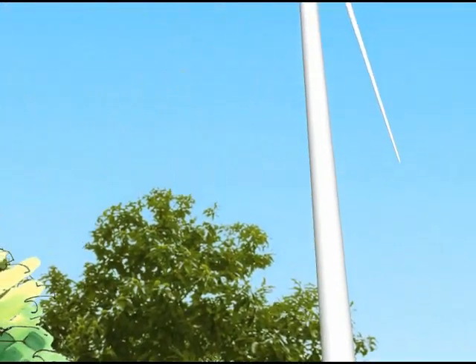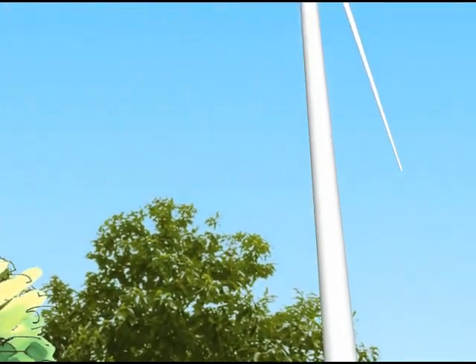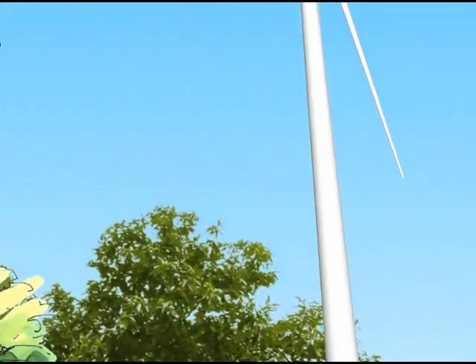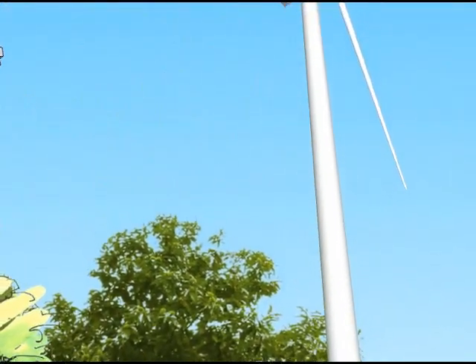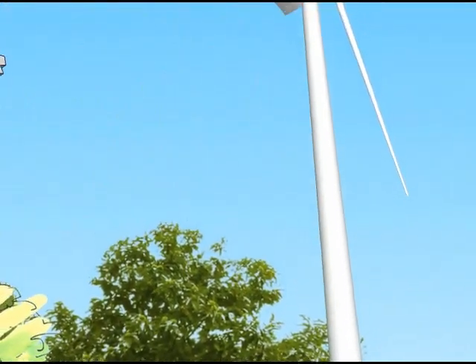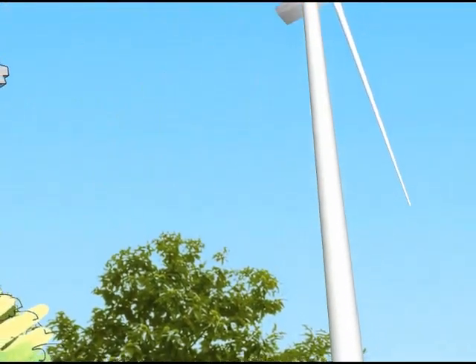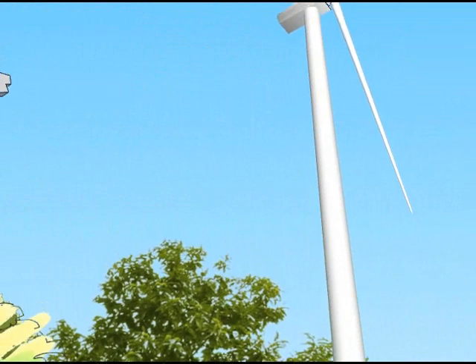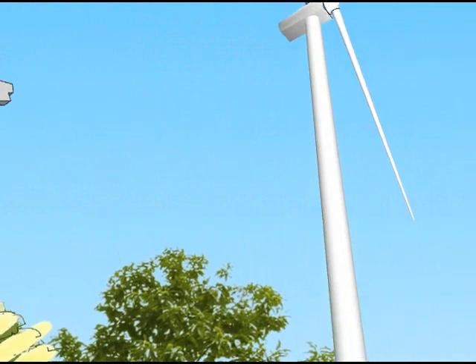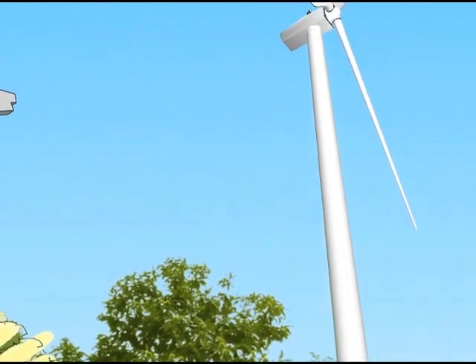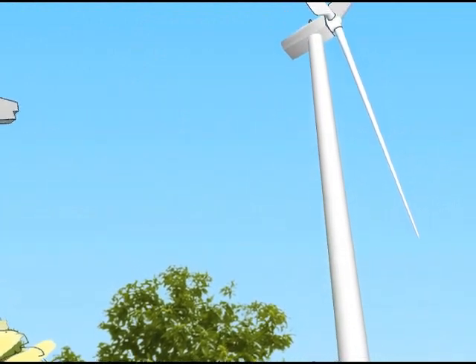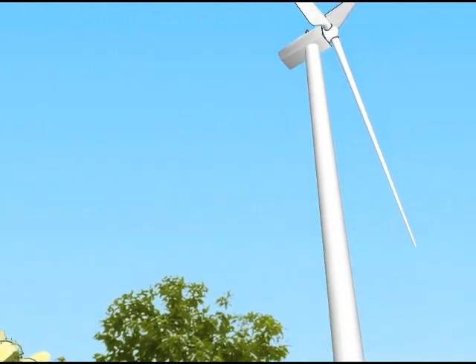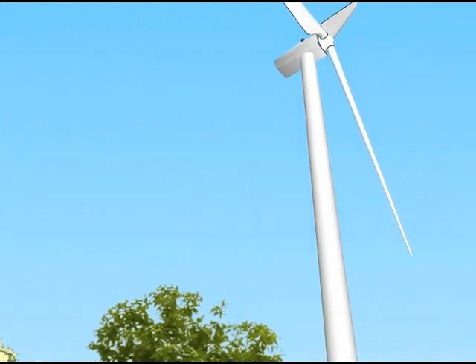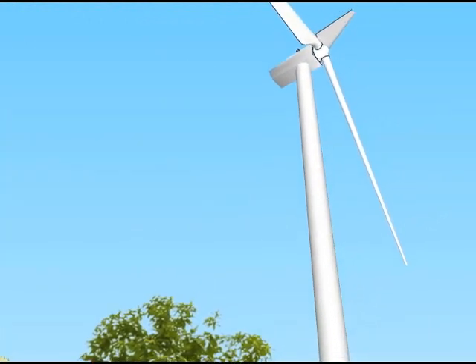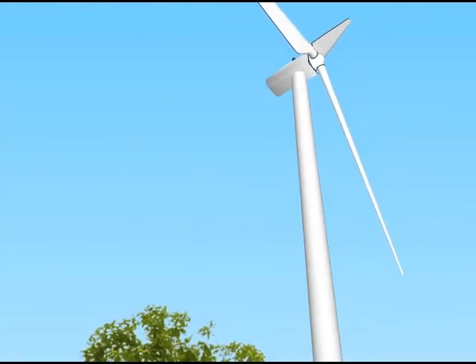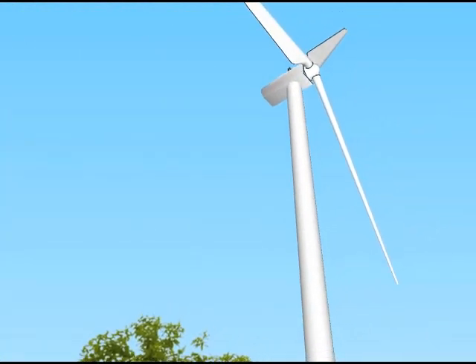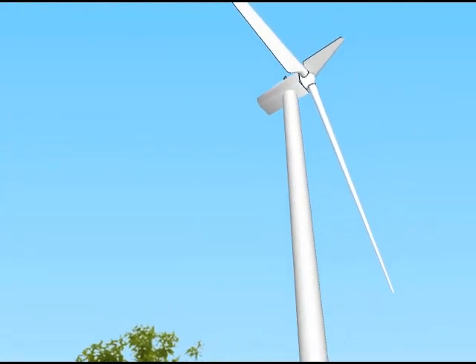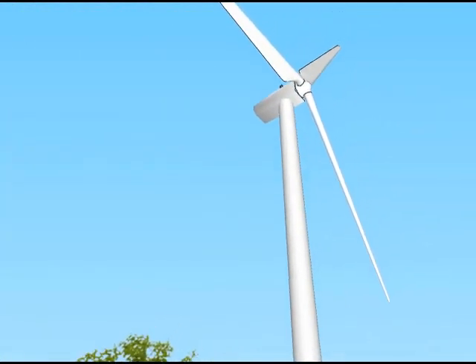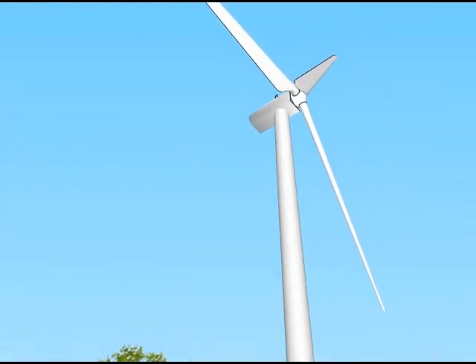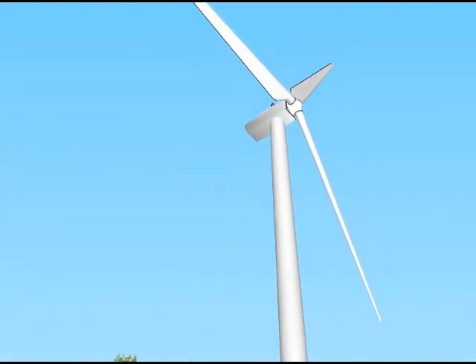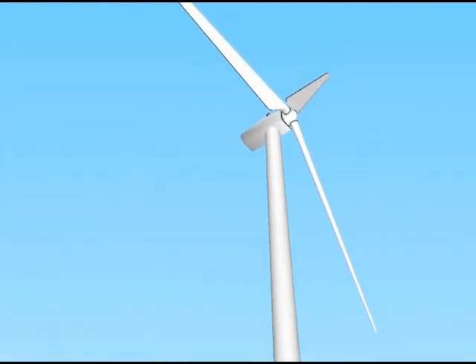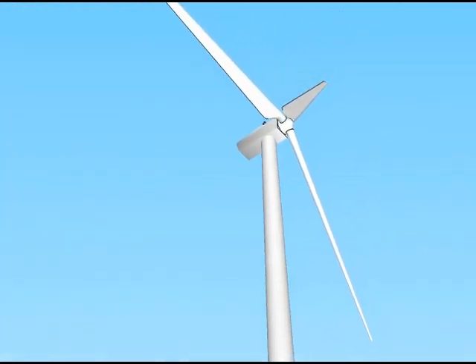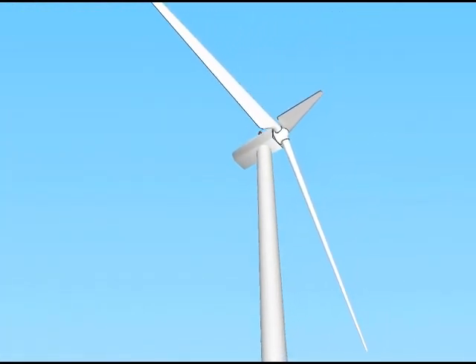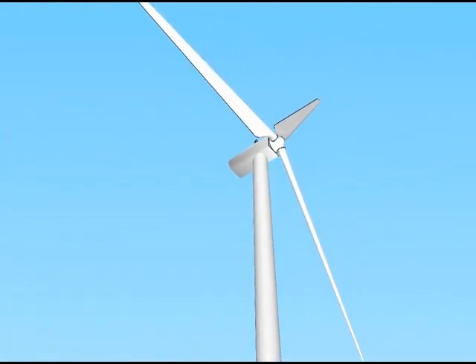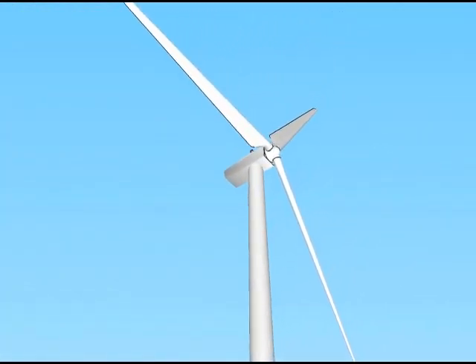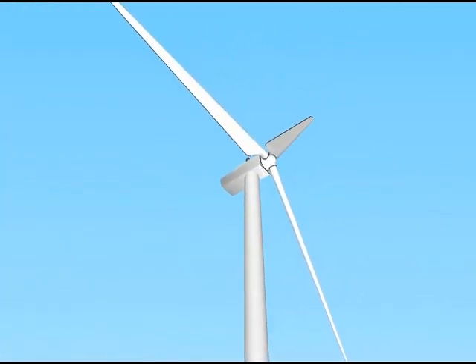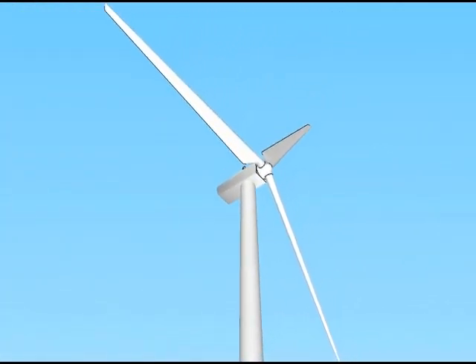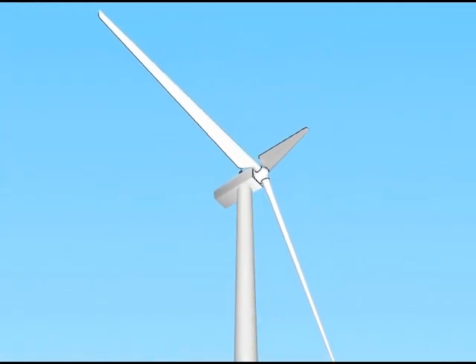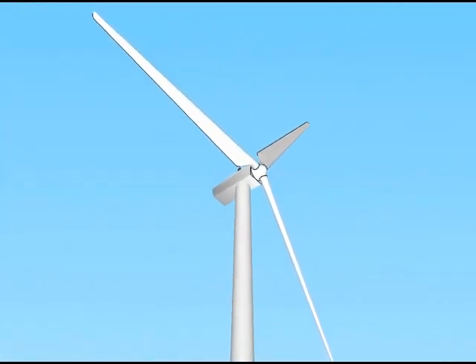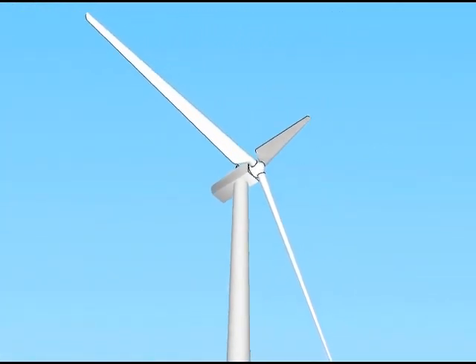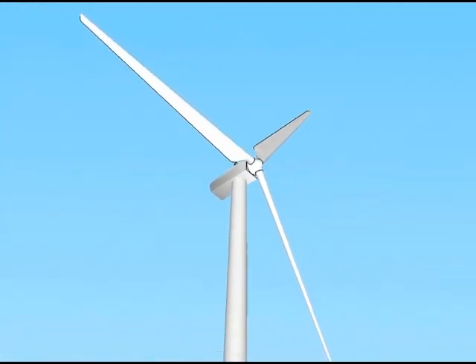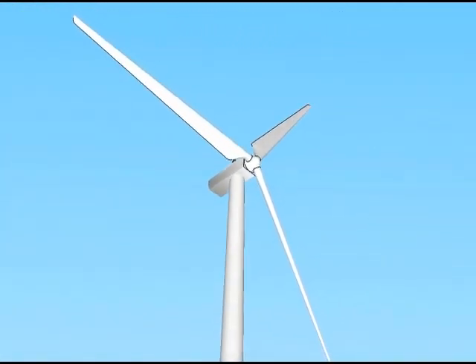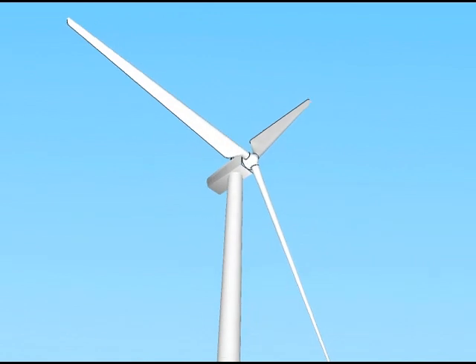Here, students will learn to install, diagnose and repair solar panels for both commercial and consumer applications.